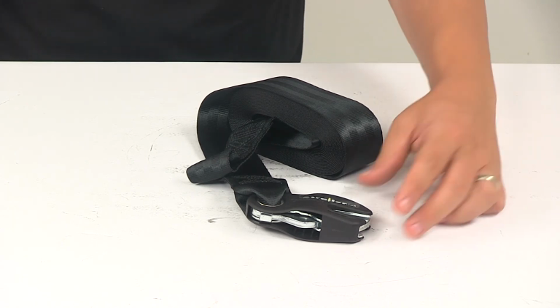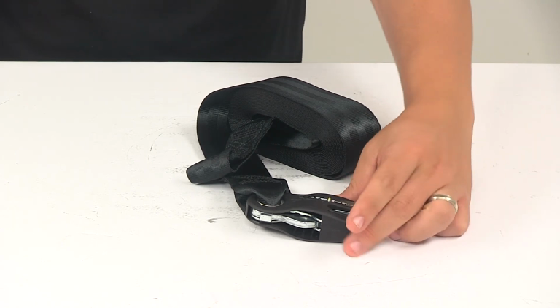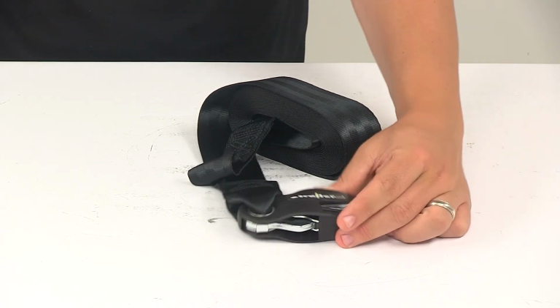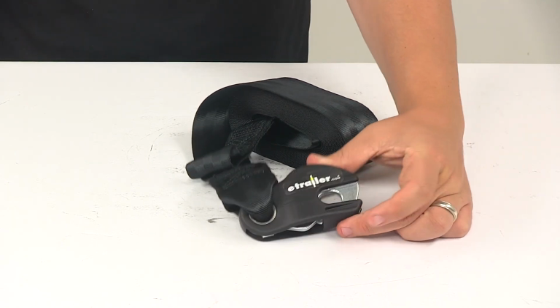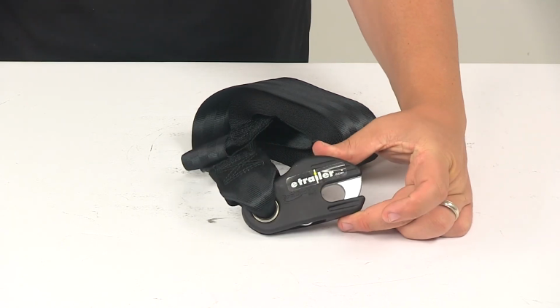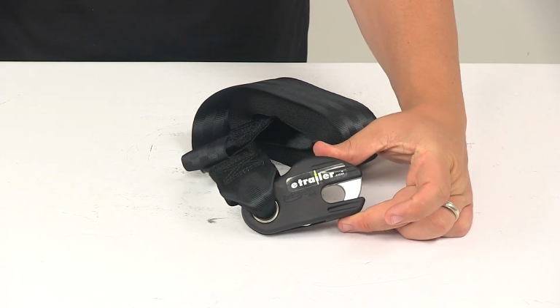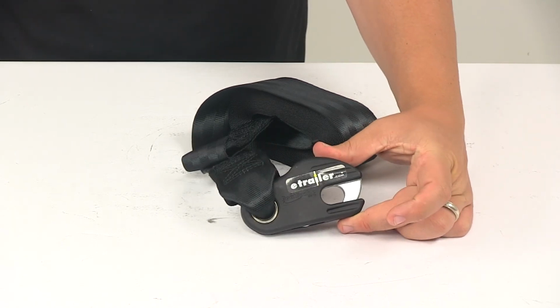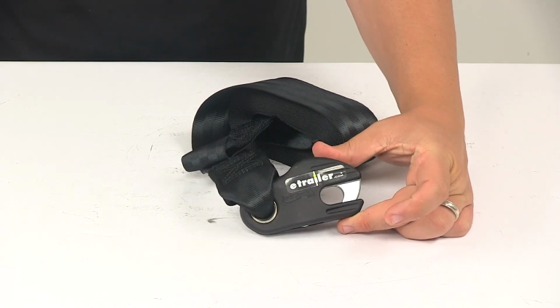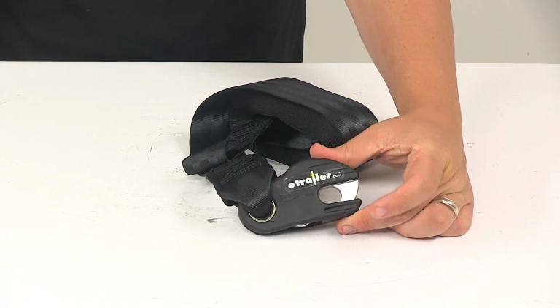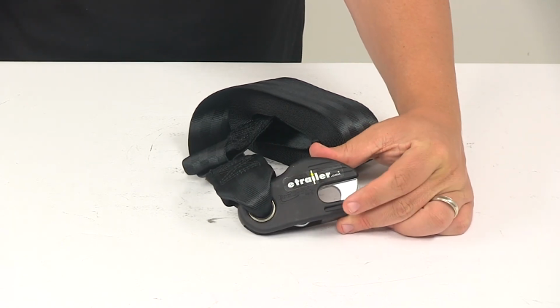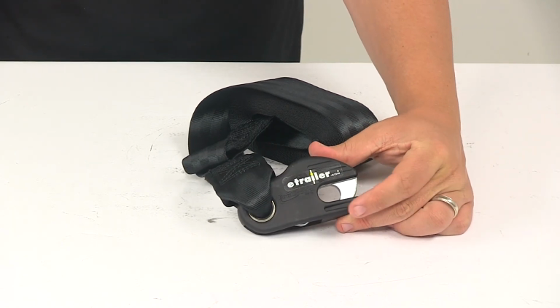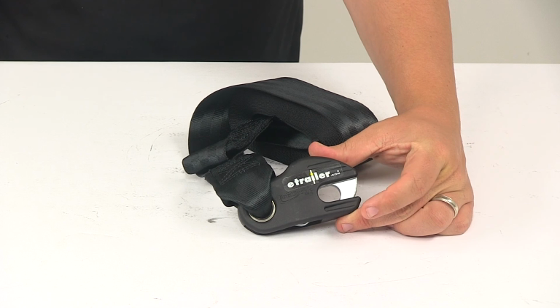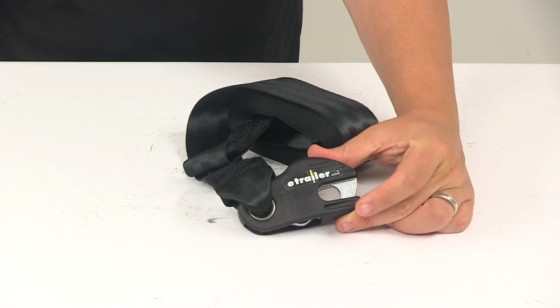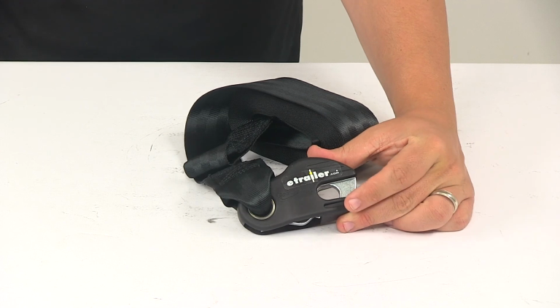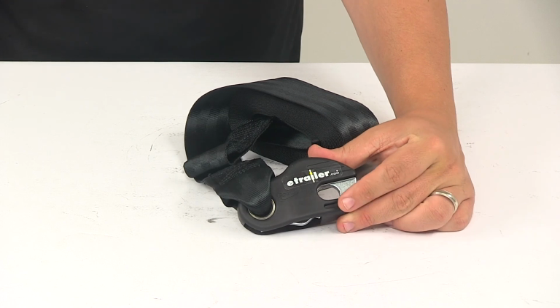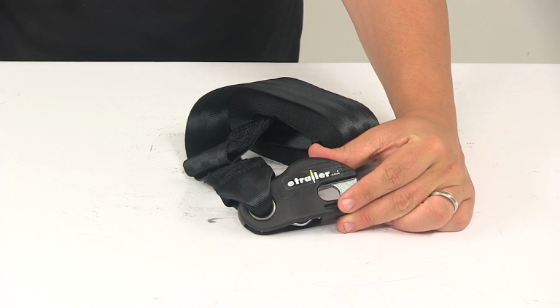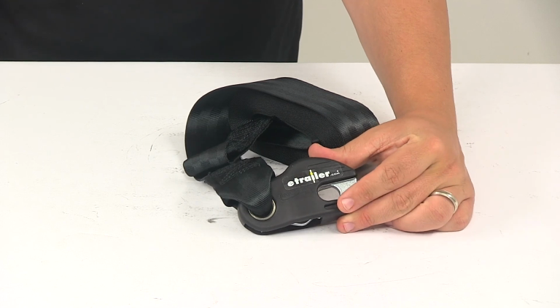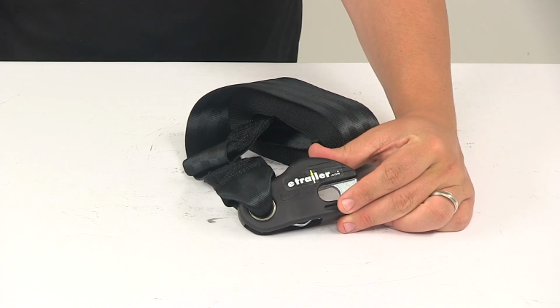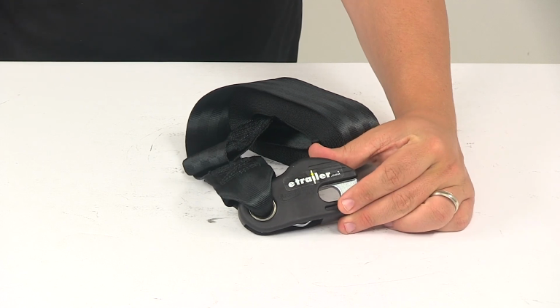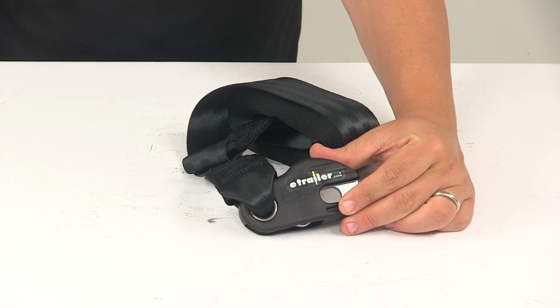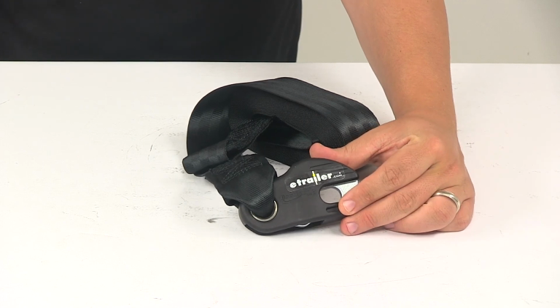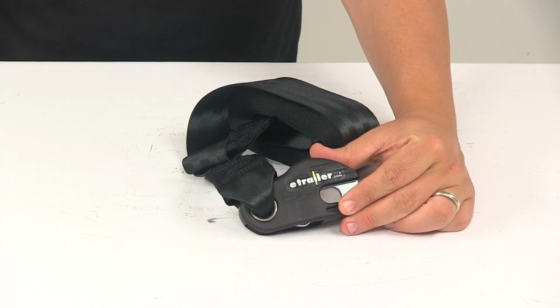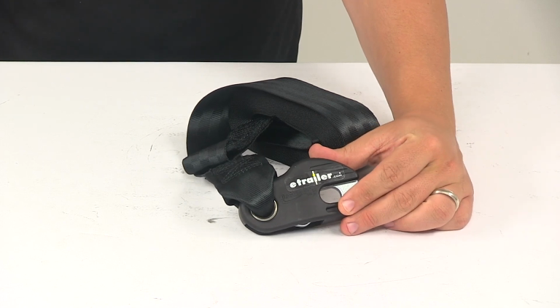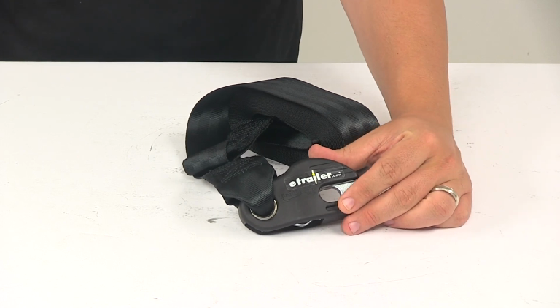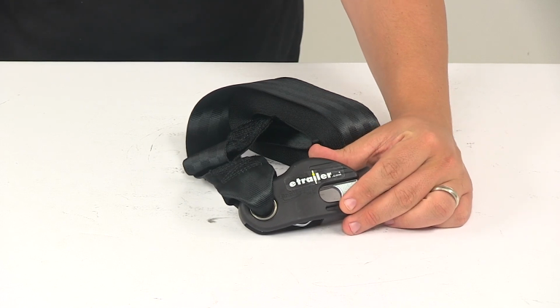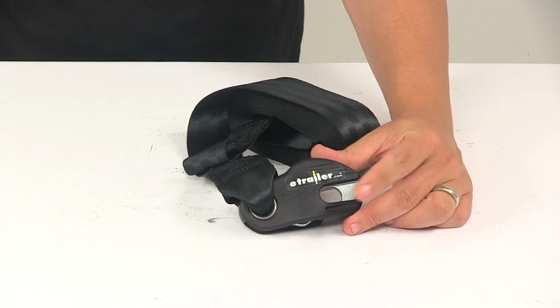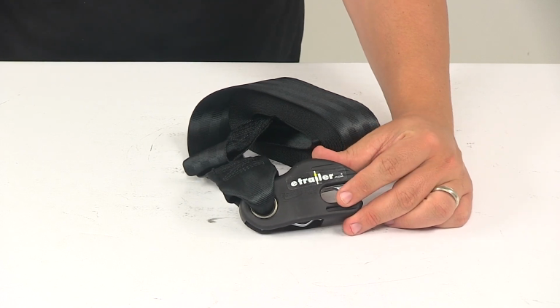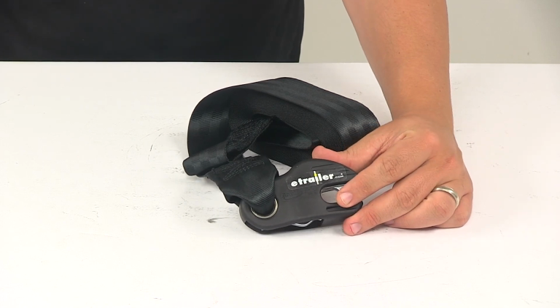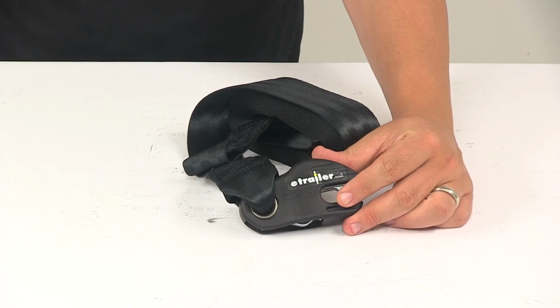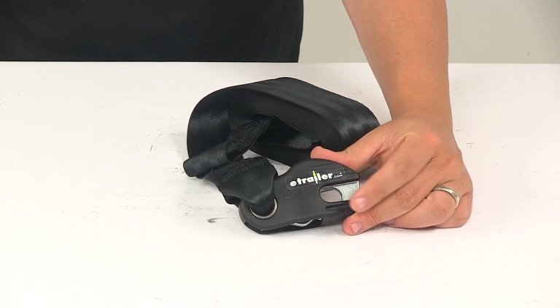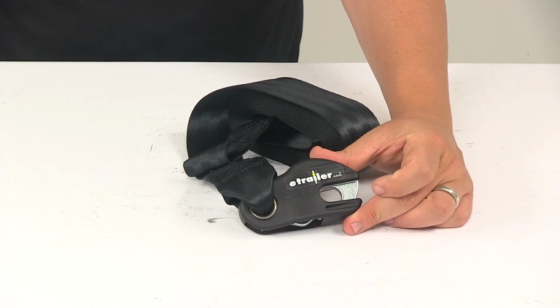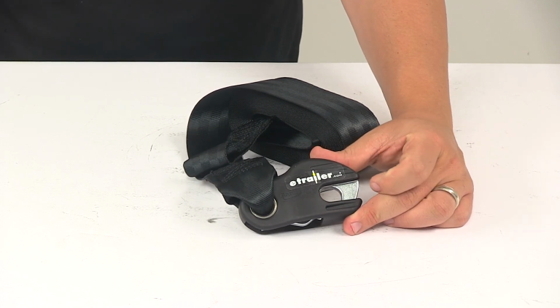That's going to do it for today's look at the Boat Buckle Boat Winch Strap with the Latch Lock Hook.